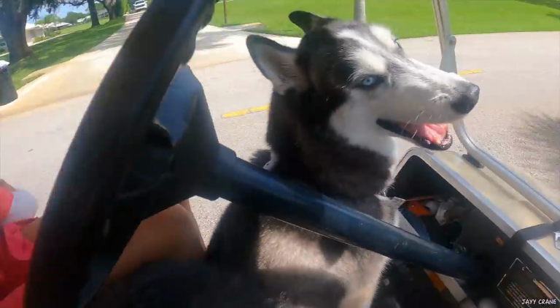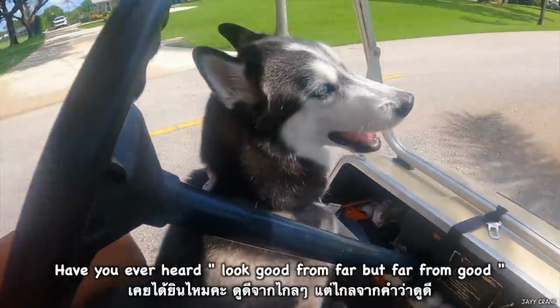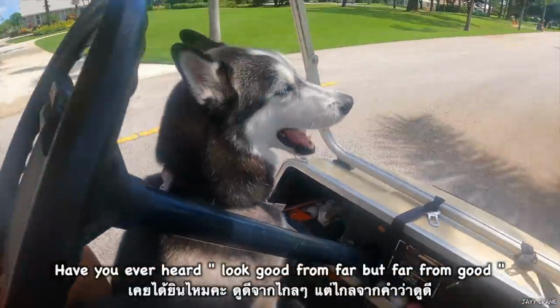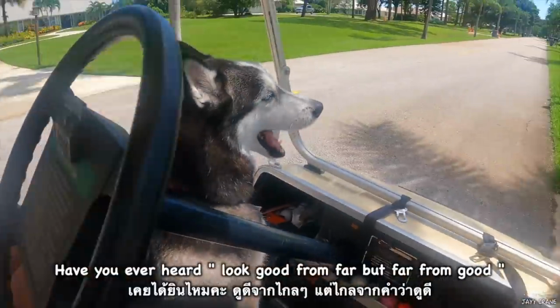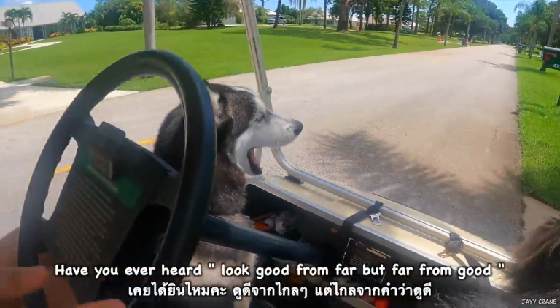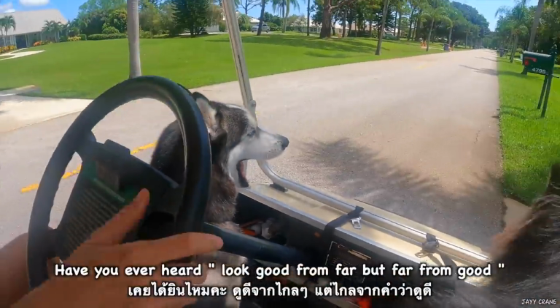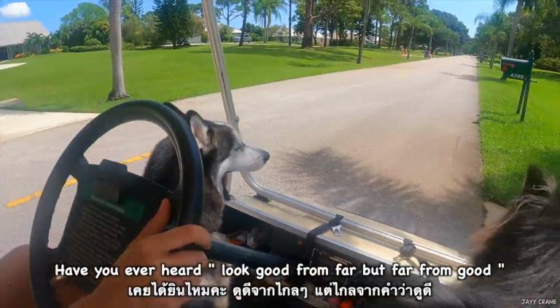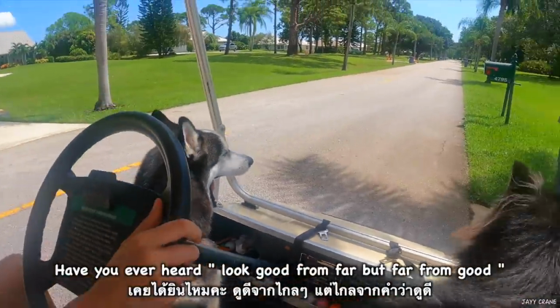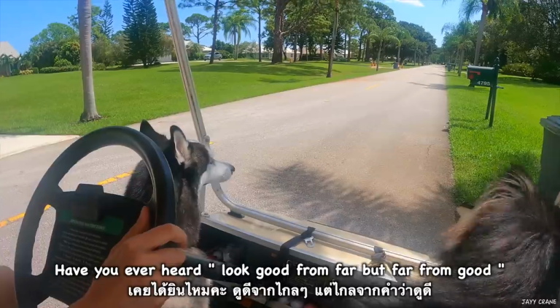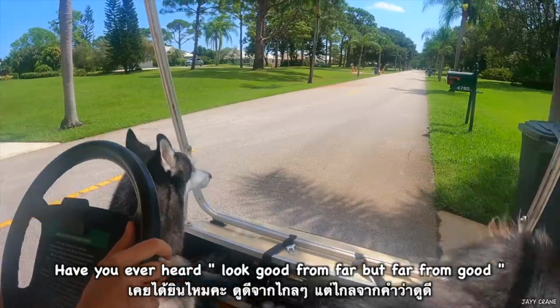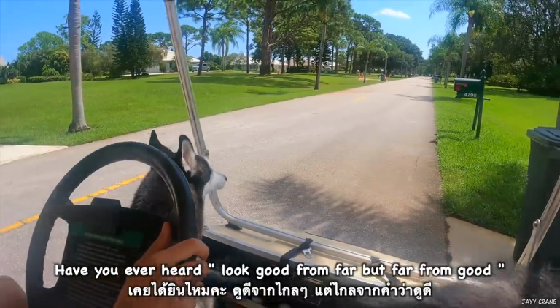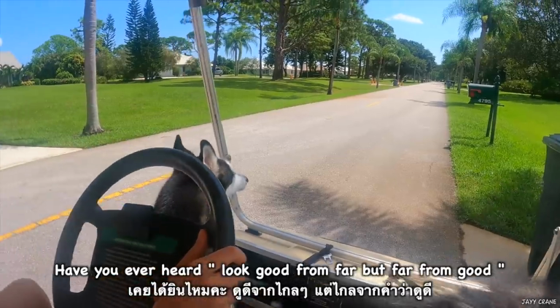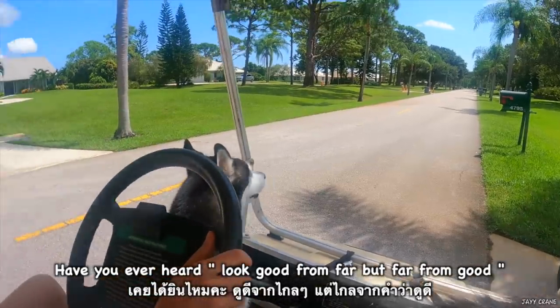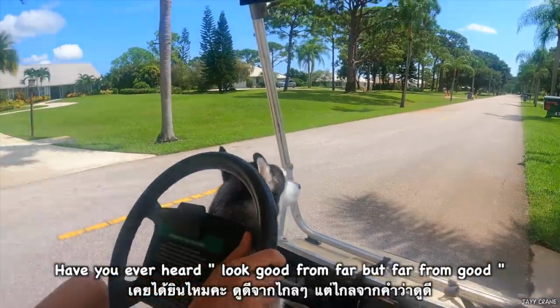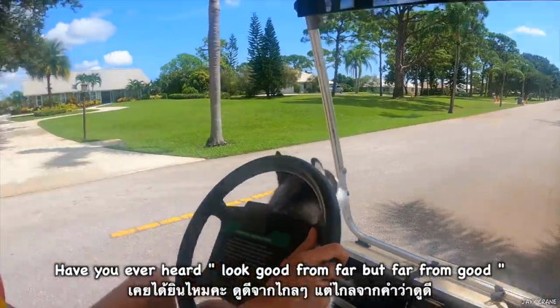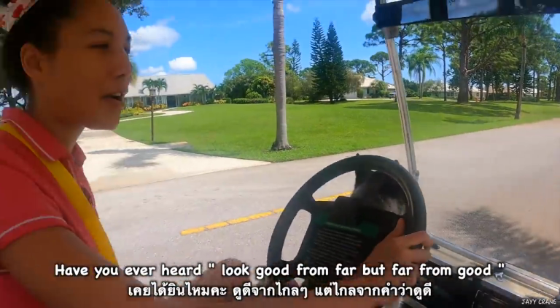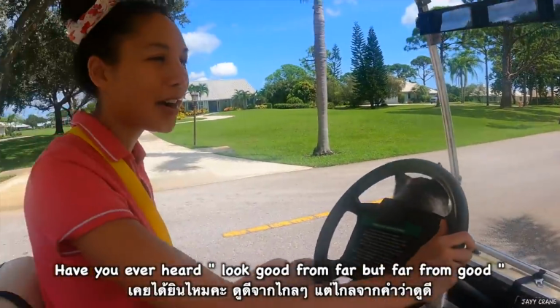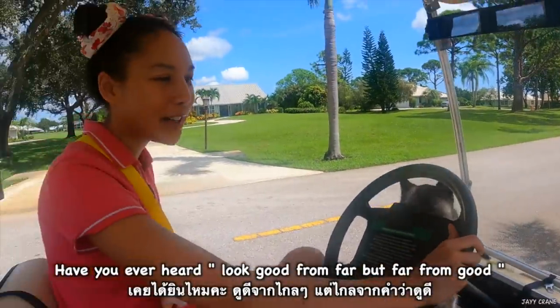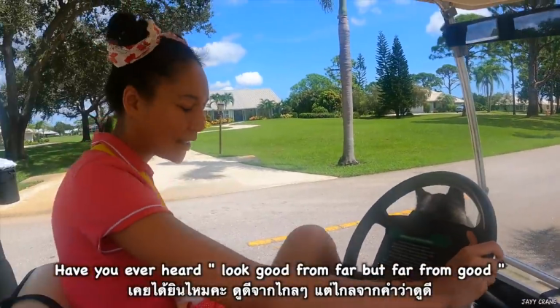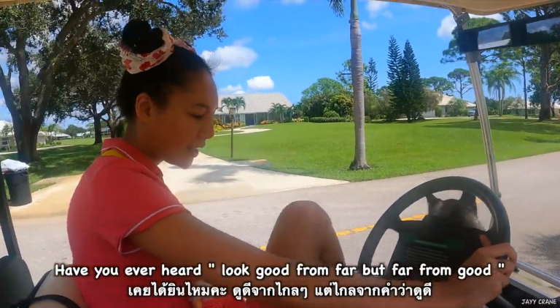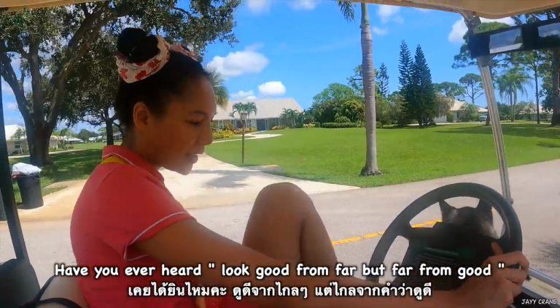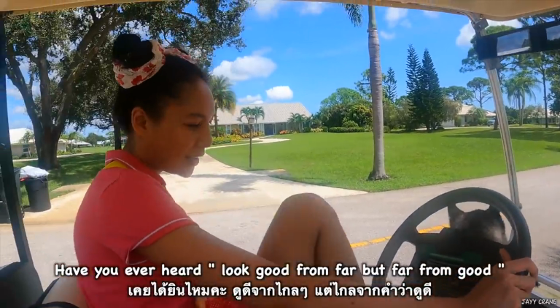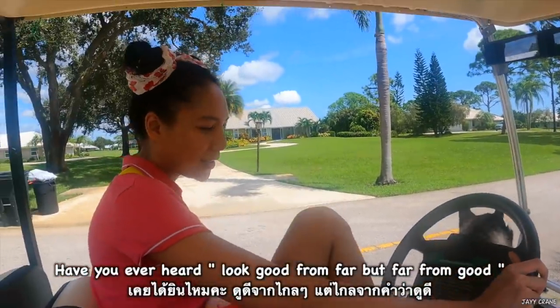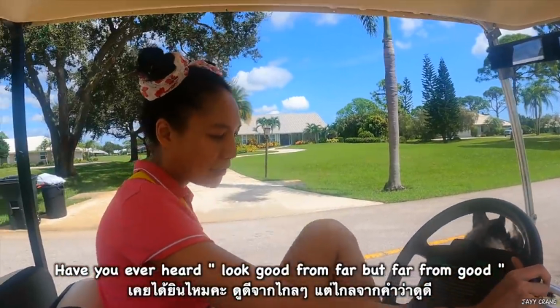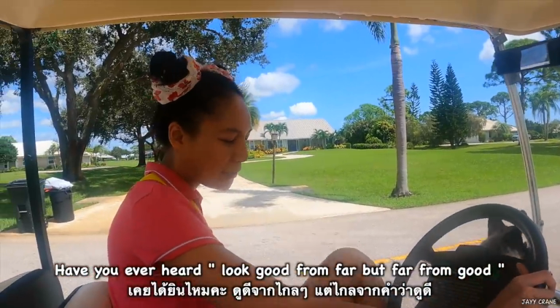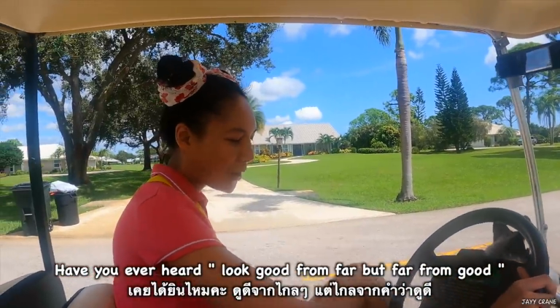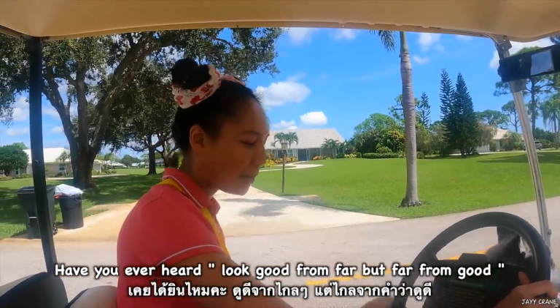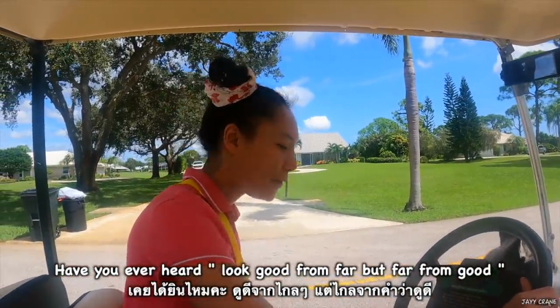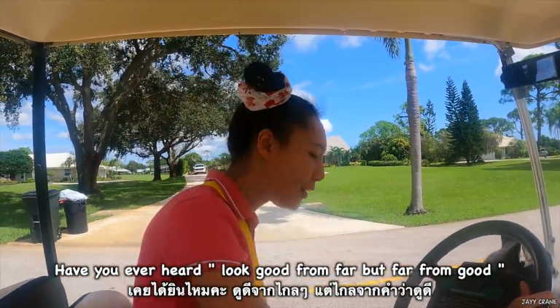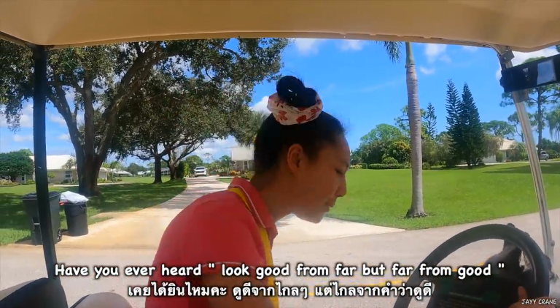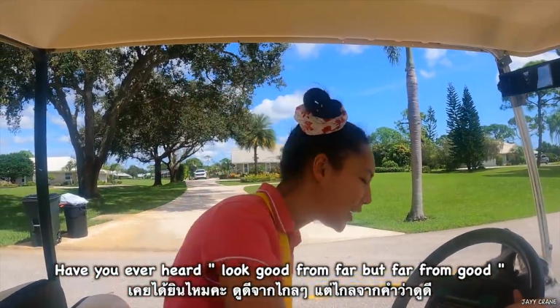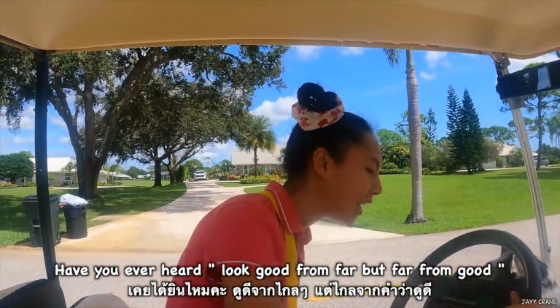Have you ever heard: looks good from far? Yep — looks good from far, but far from good.